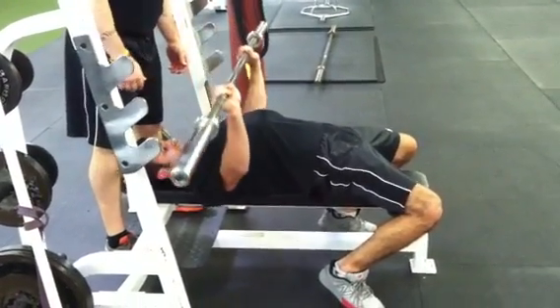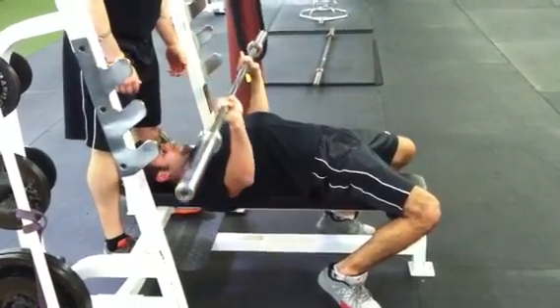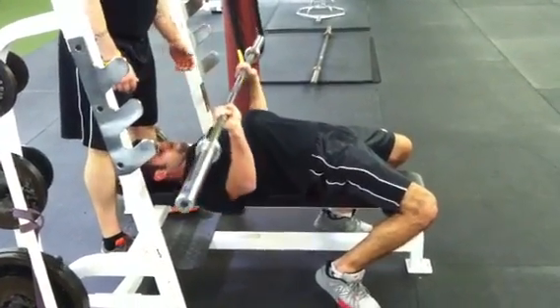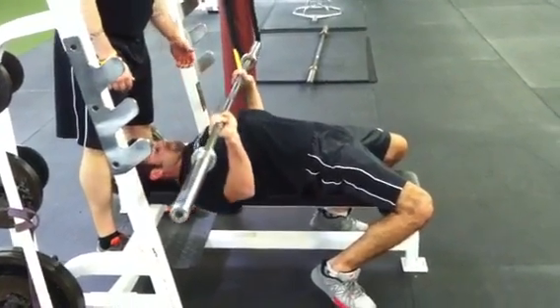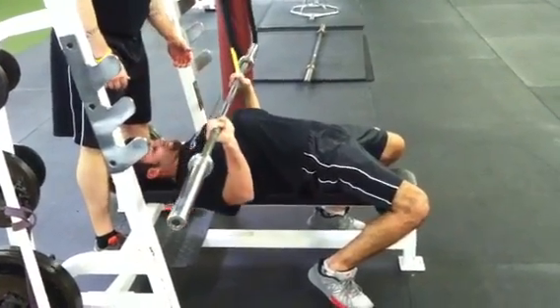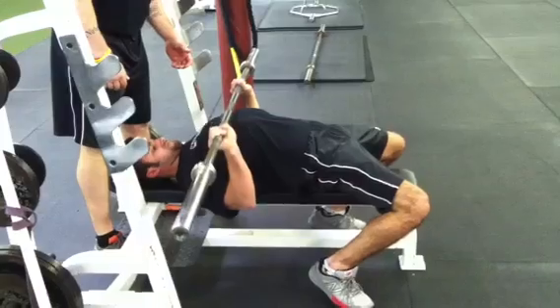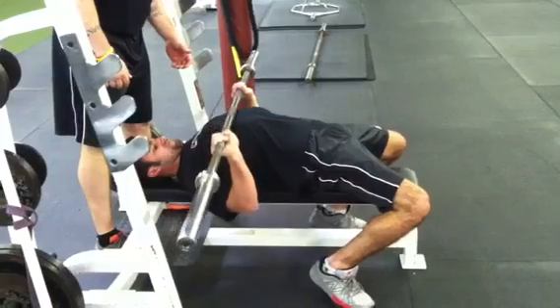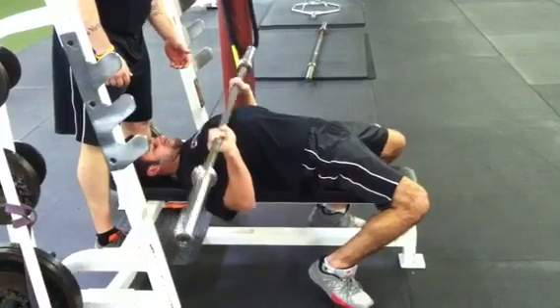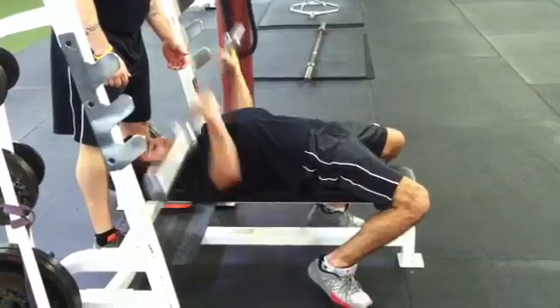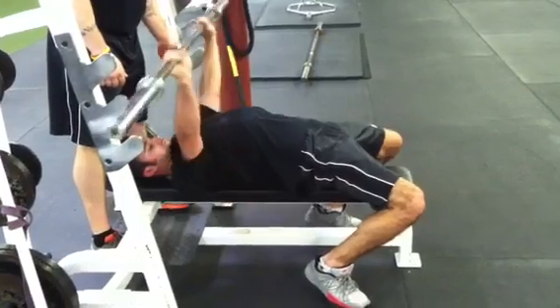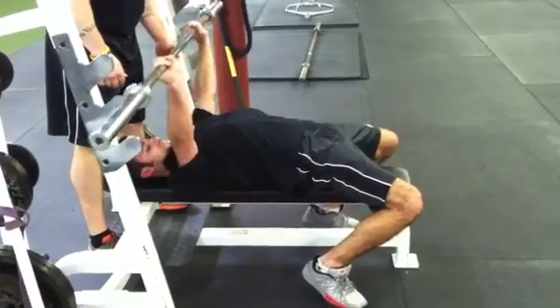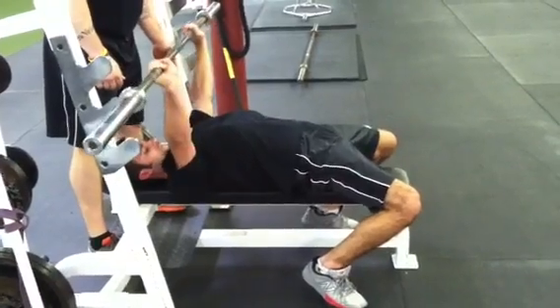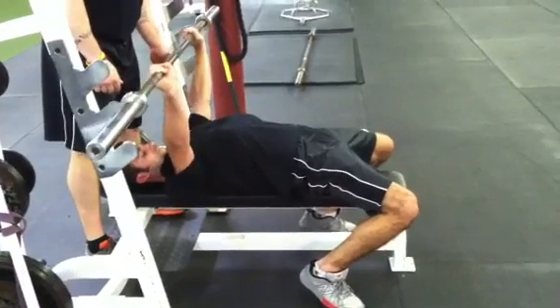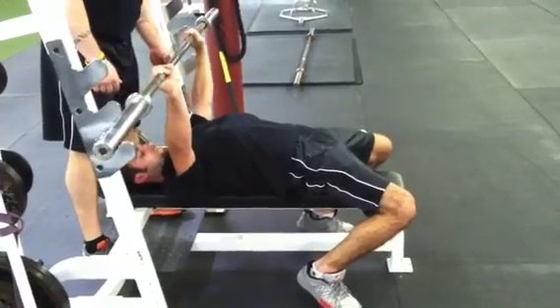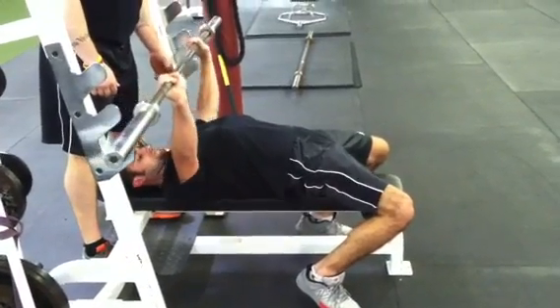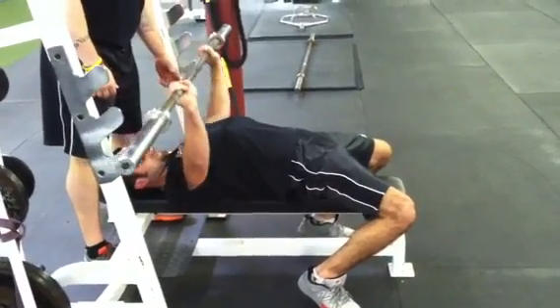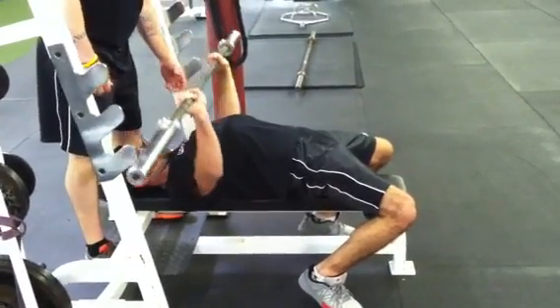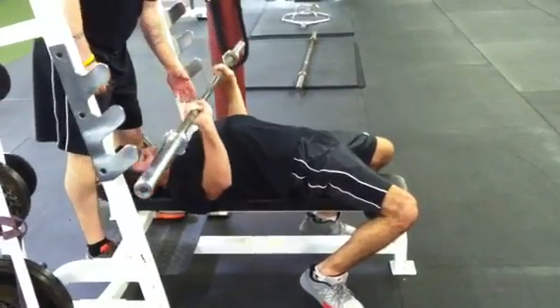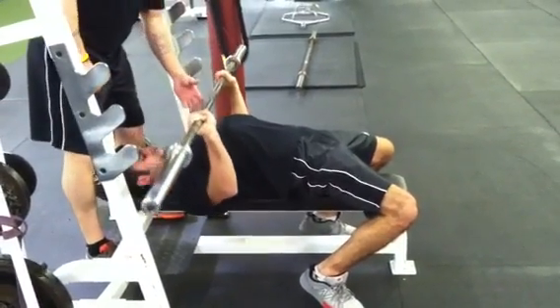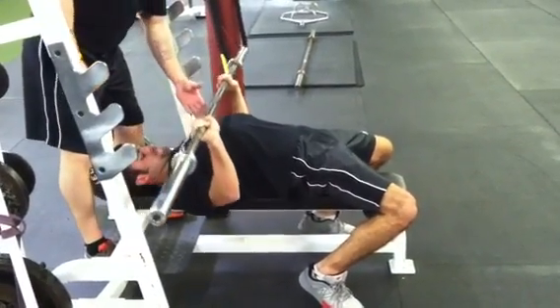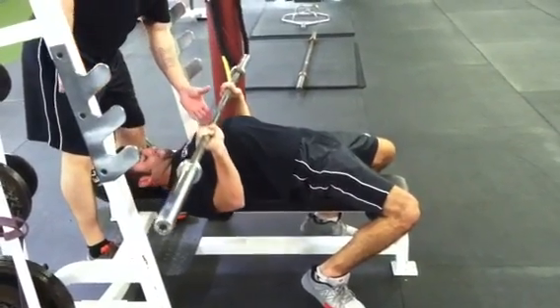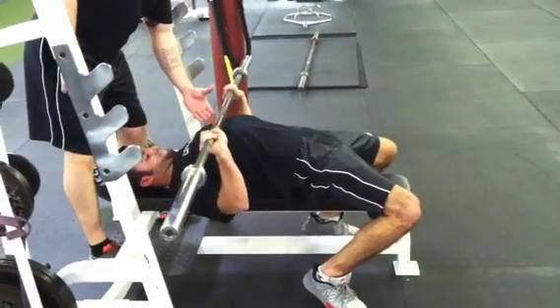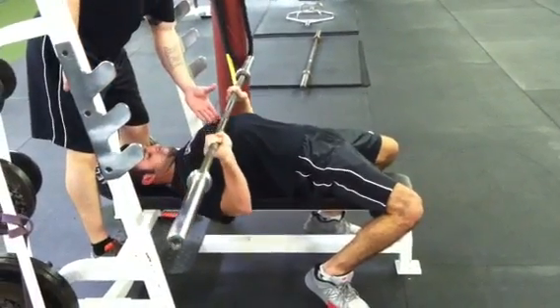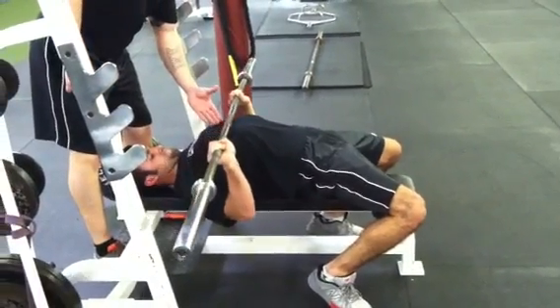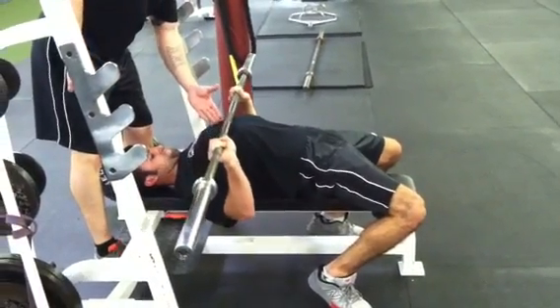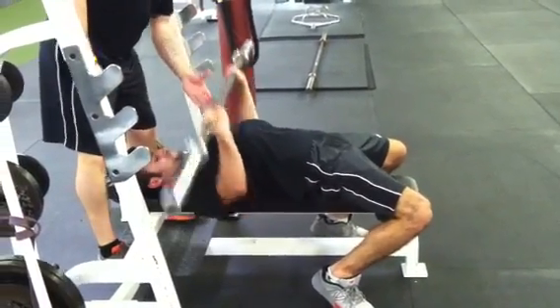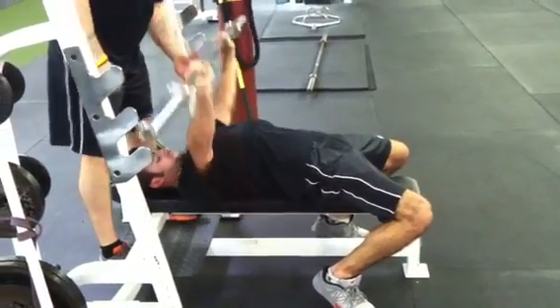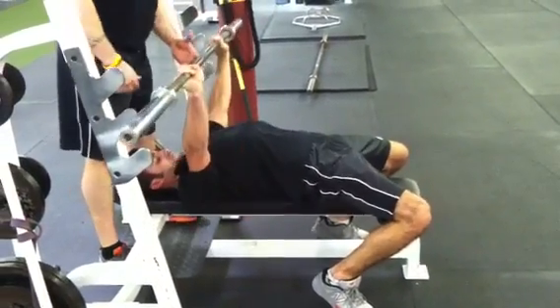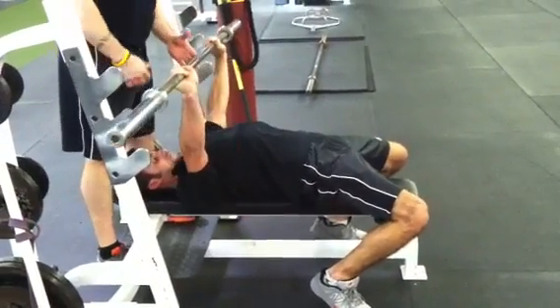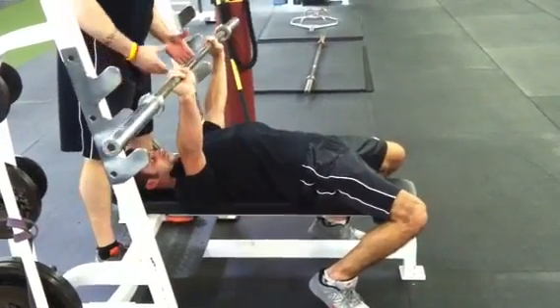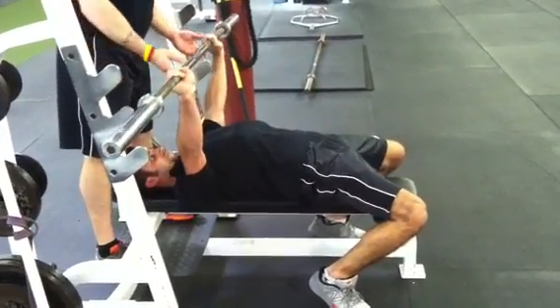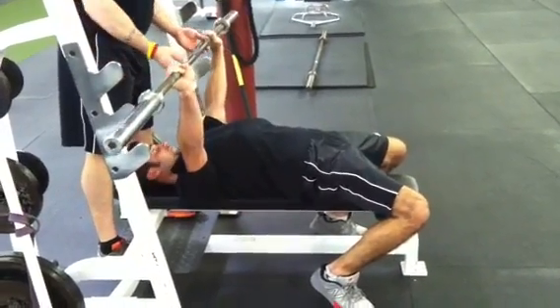A couple more reps — good, comes up to meet the bar, presses up.